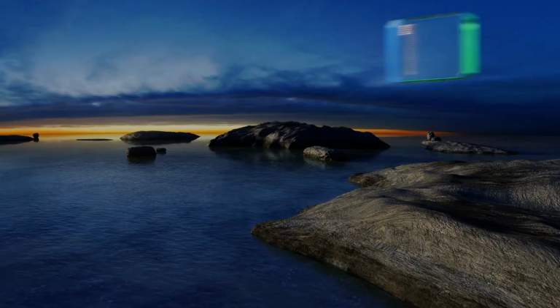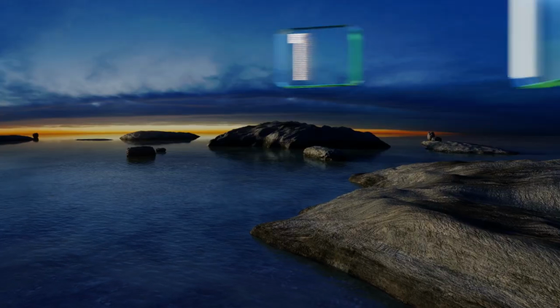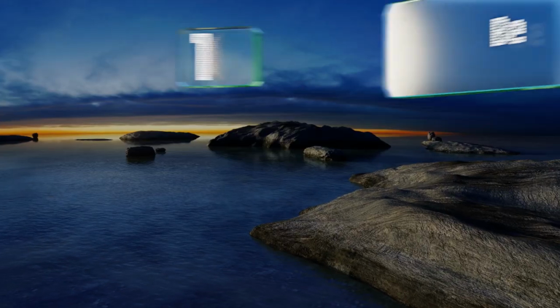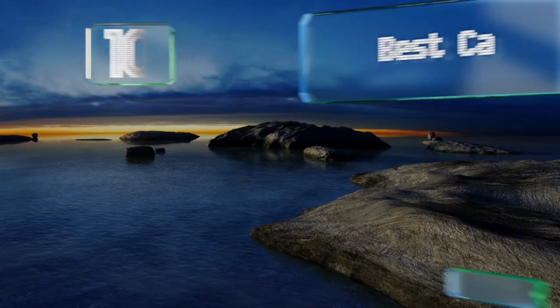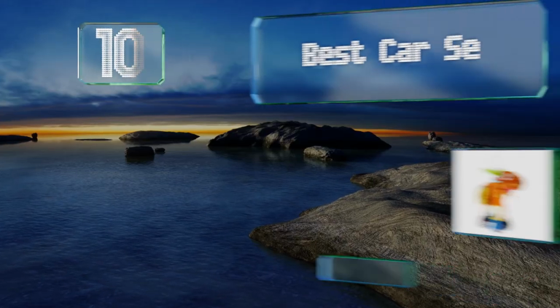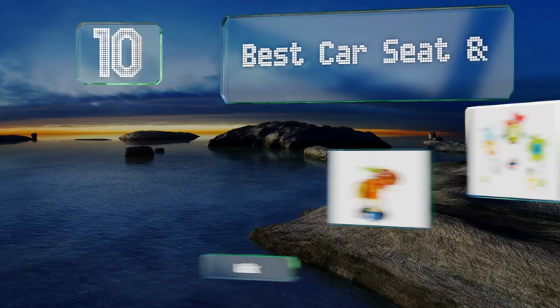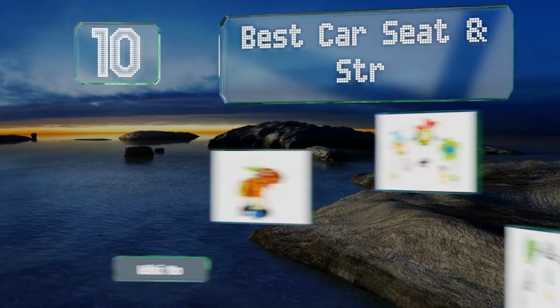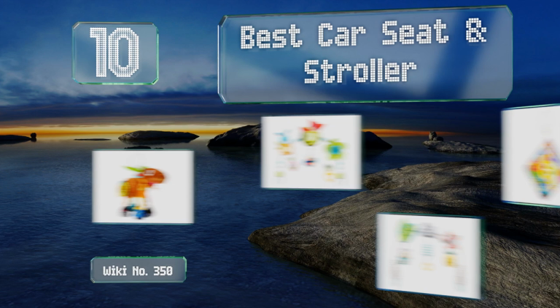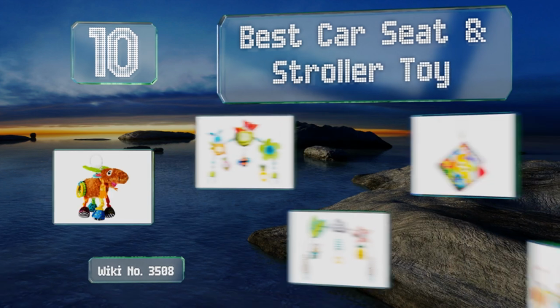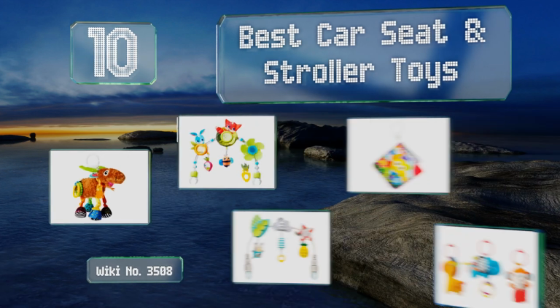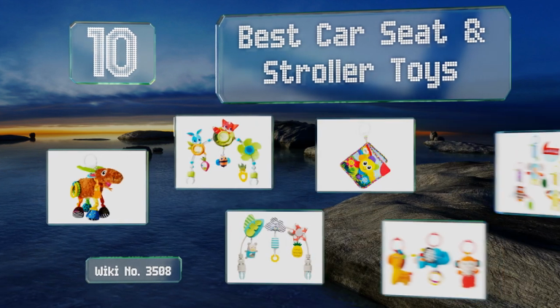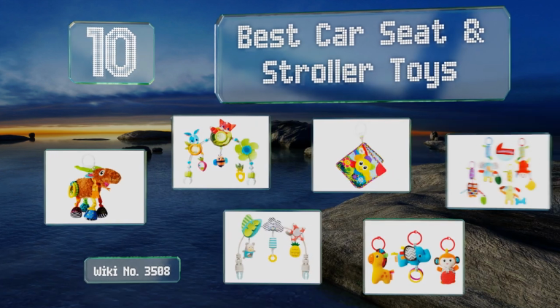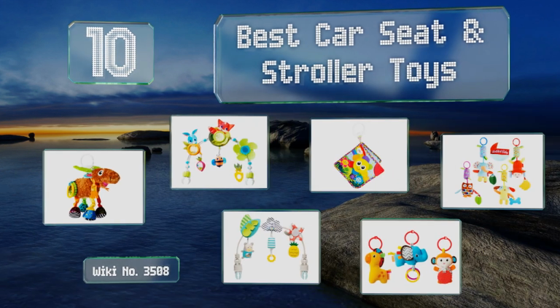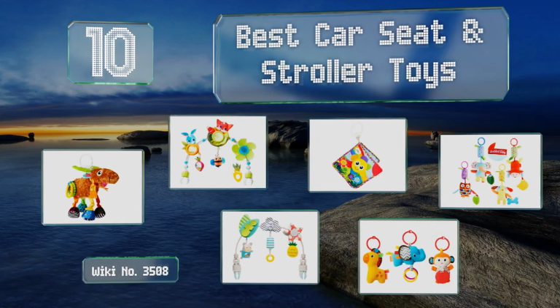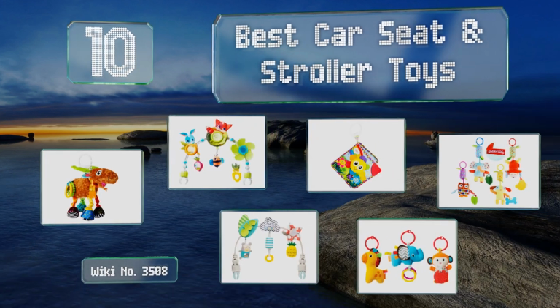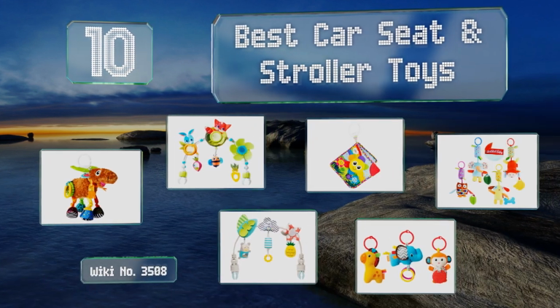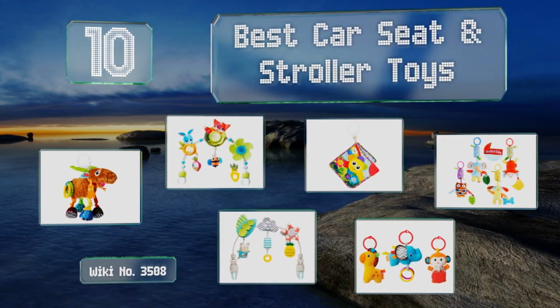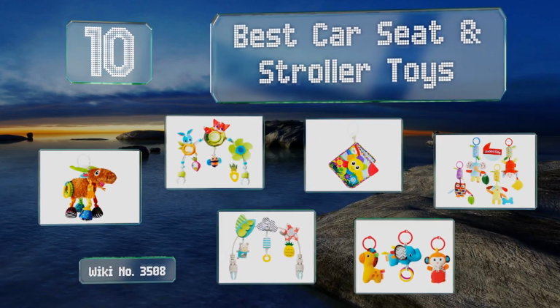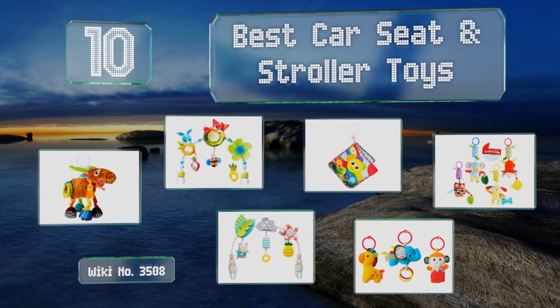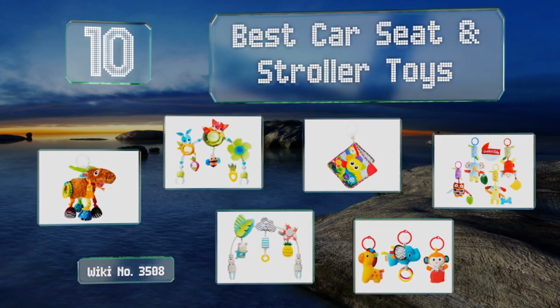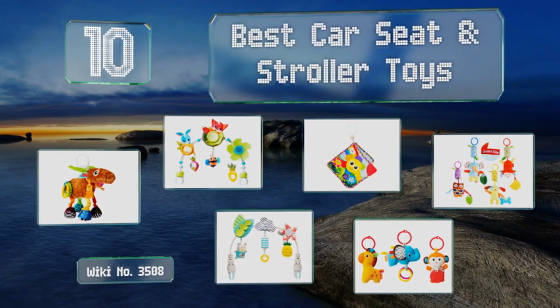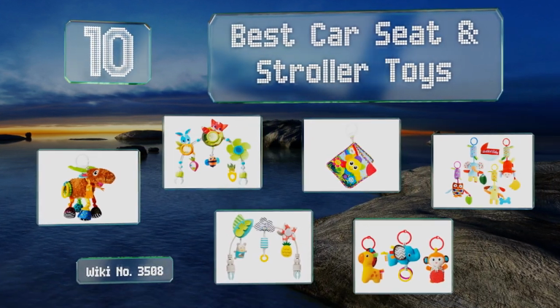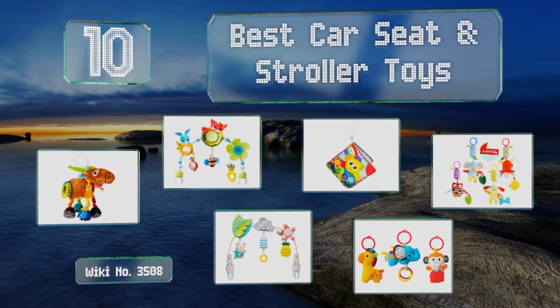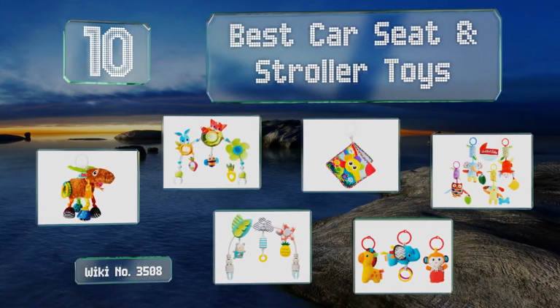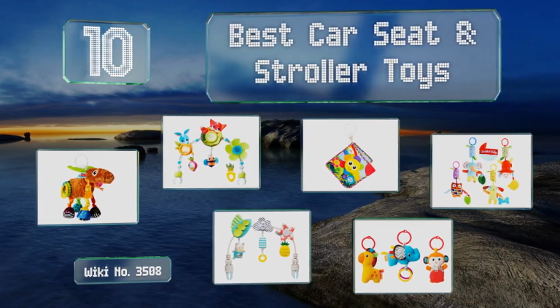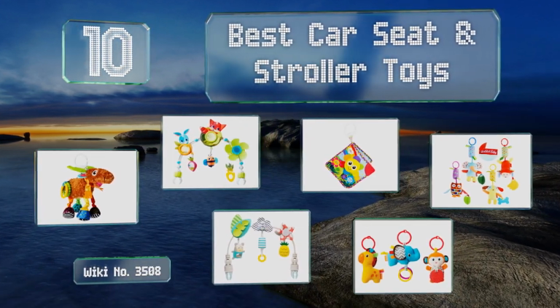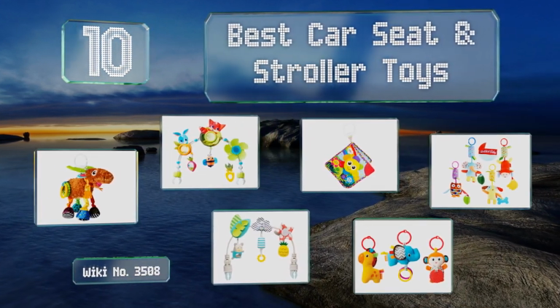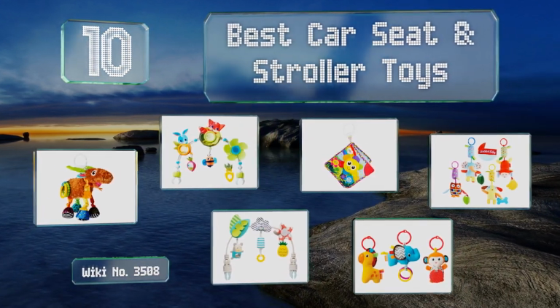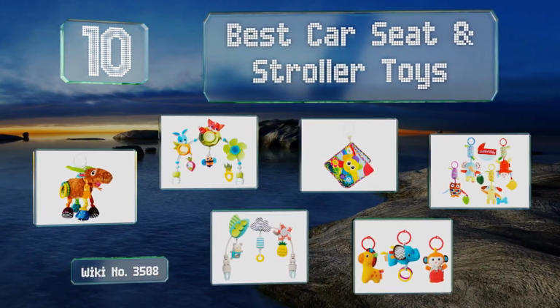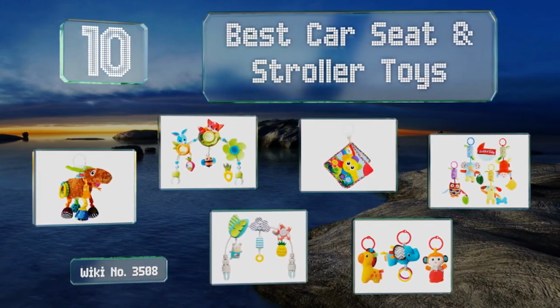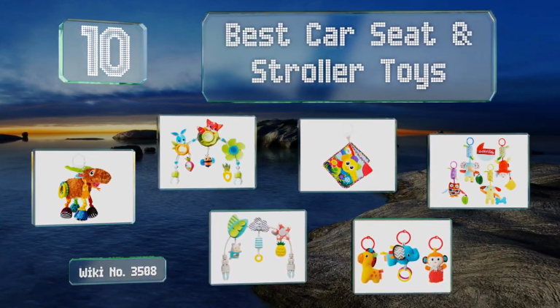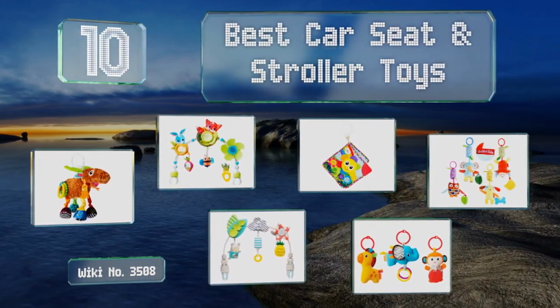EasyVid presents the 10 best car seat and stroller toys. Let's get started with the list.